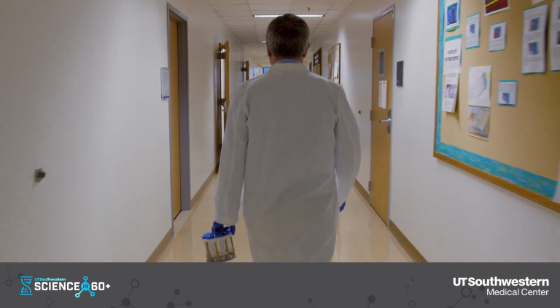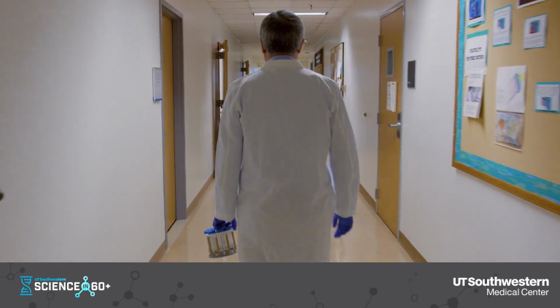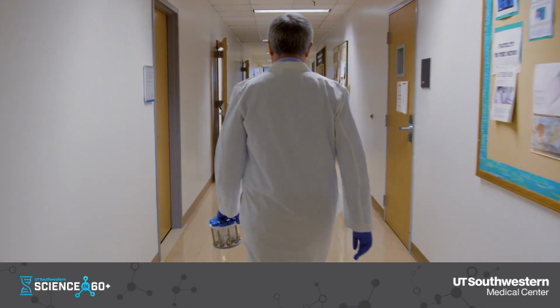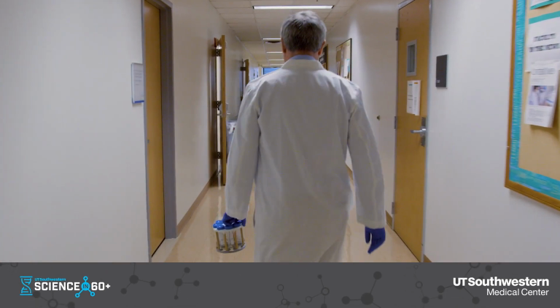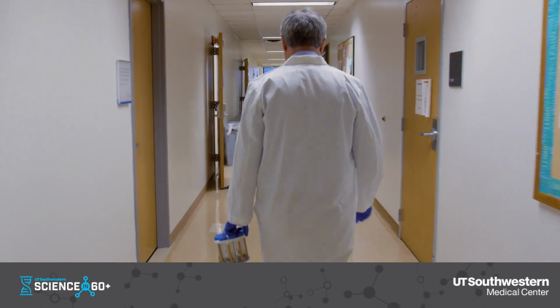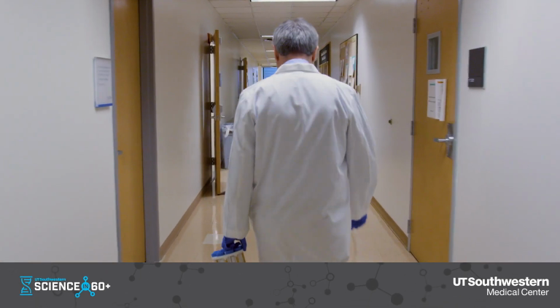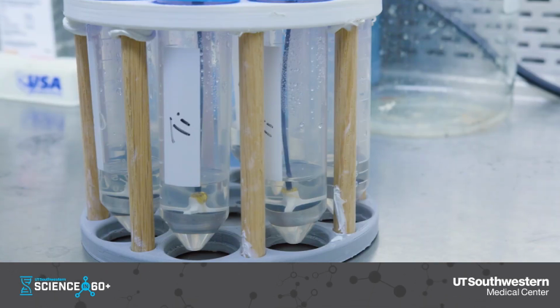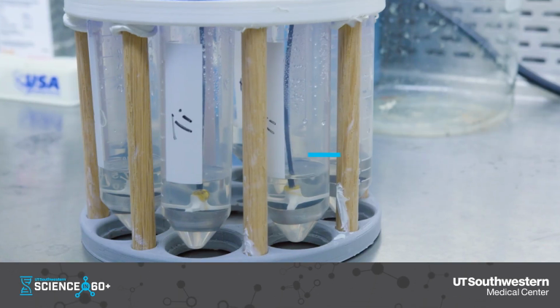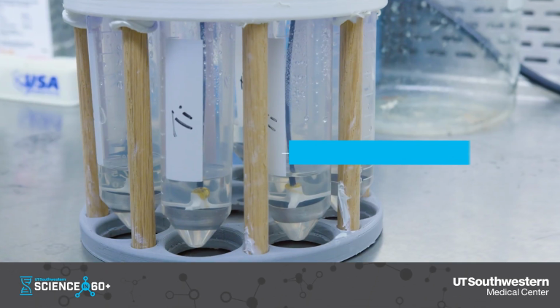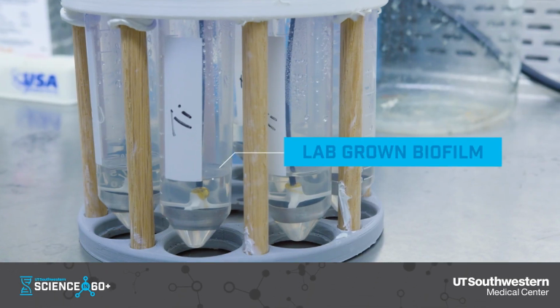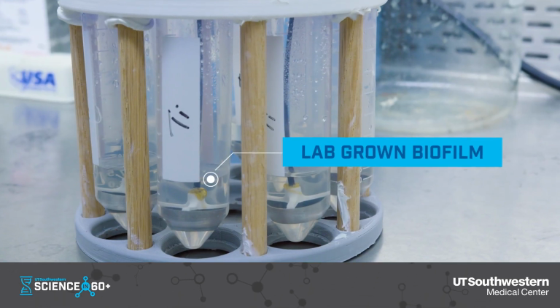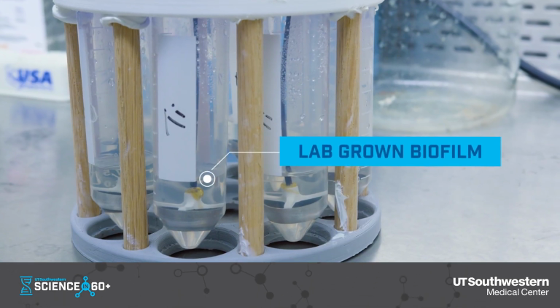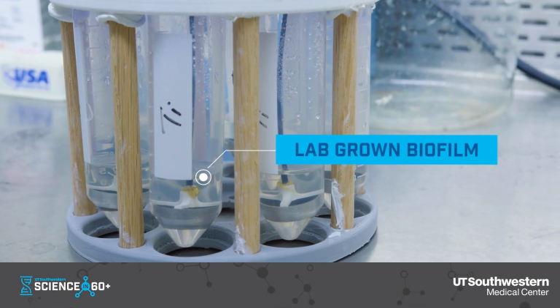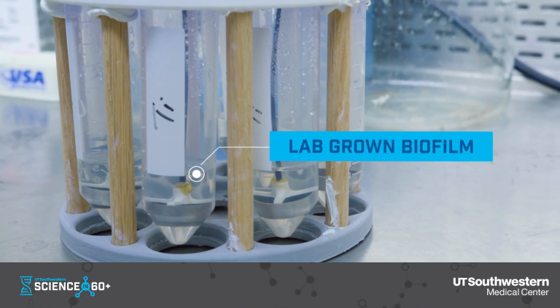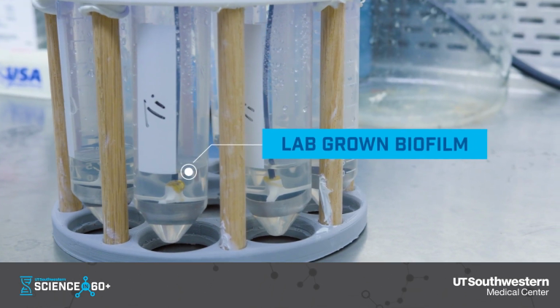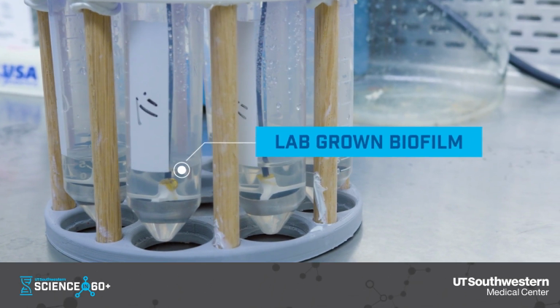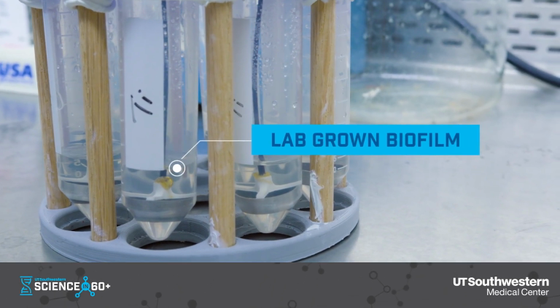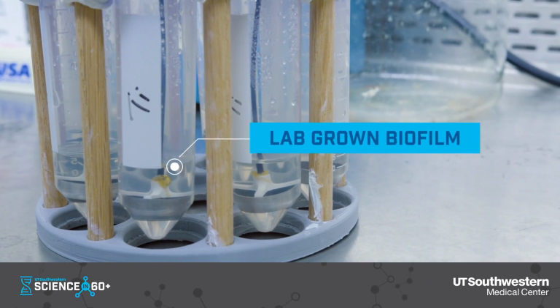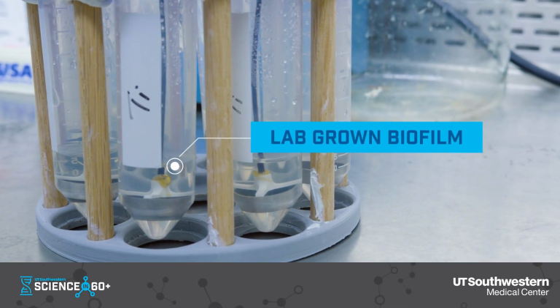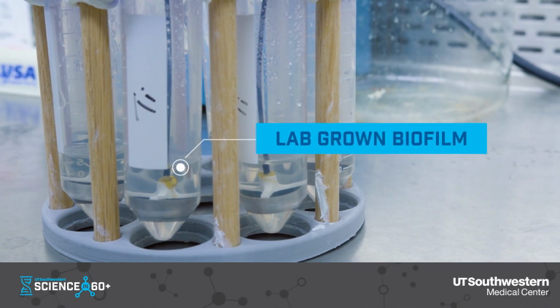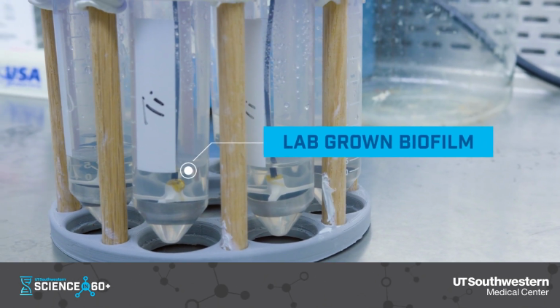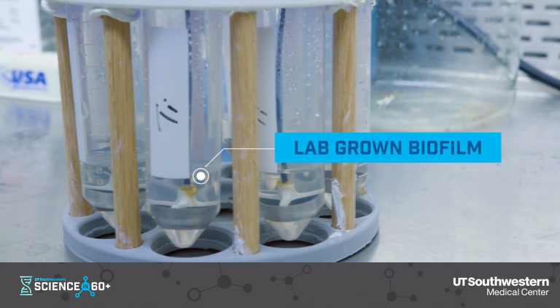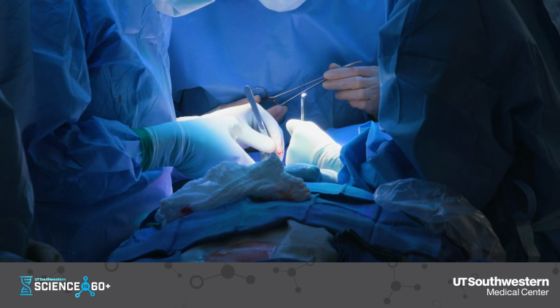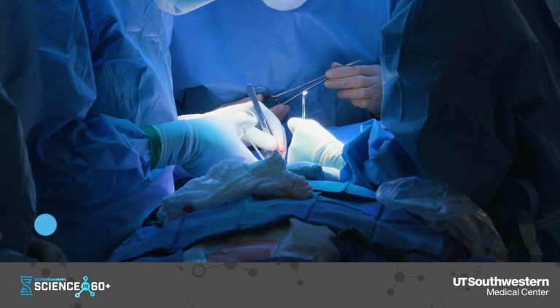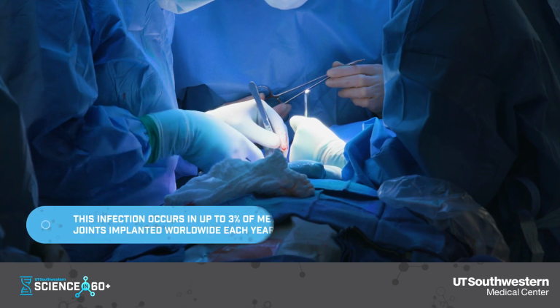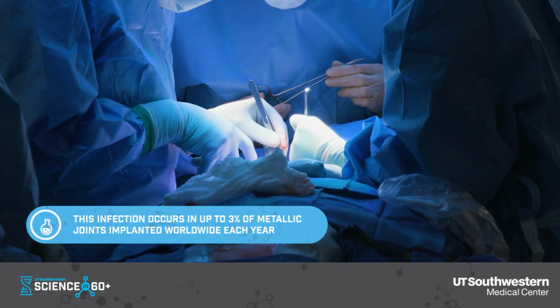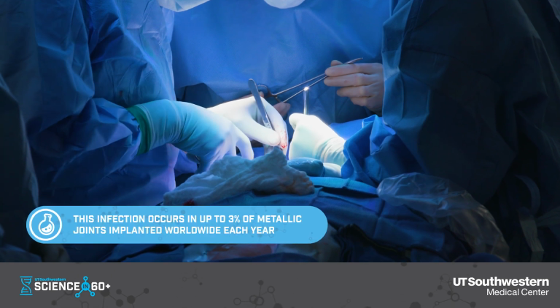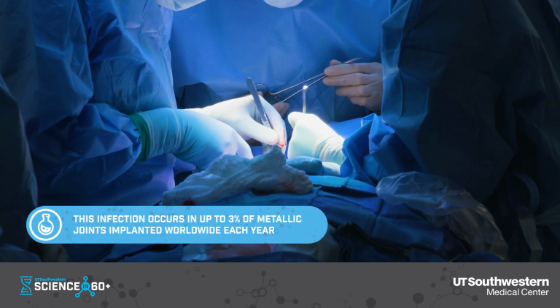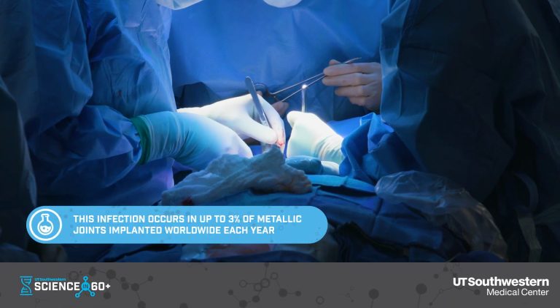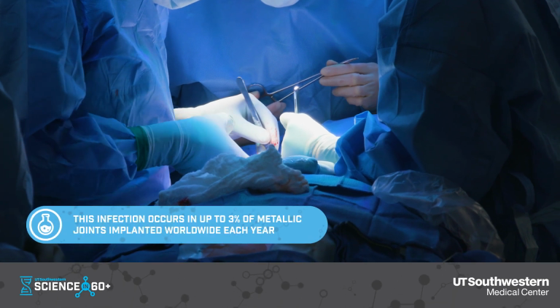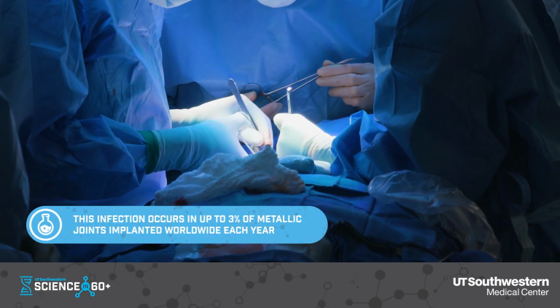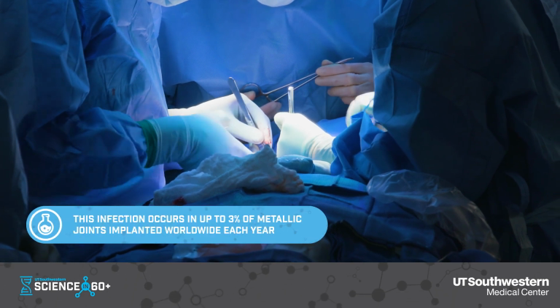That makes treatment very difficult, and sometimes when they get infected, we have to take the implant out, and that's the problem we're trying to solve.